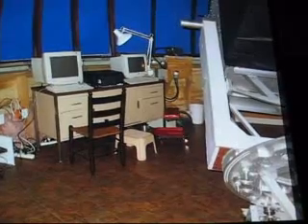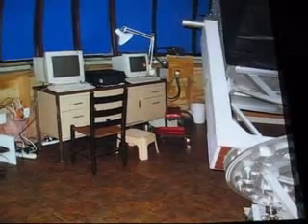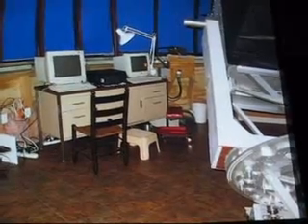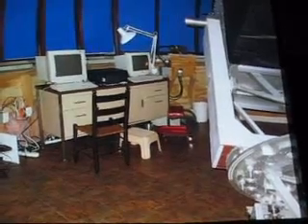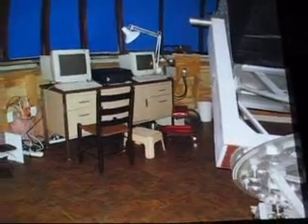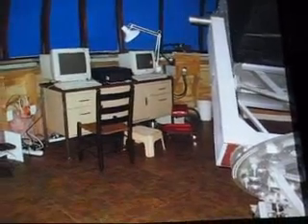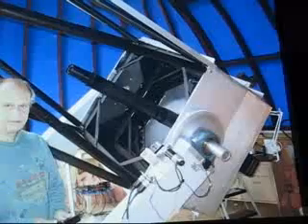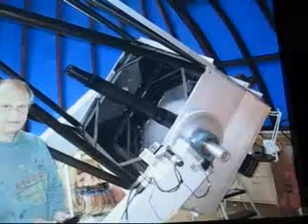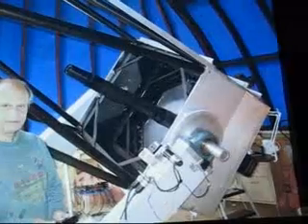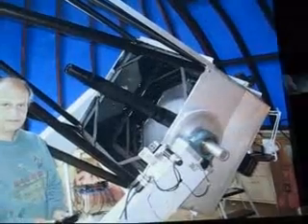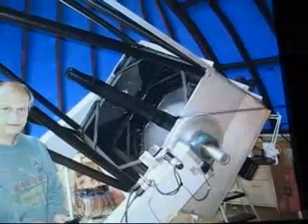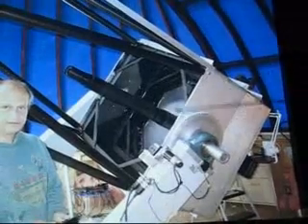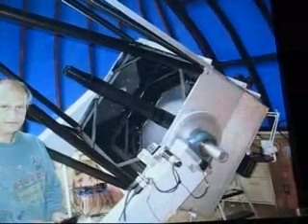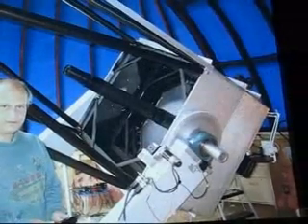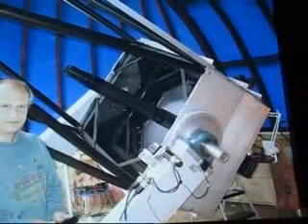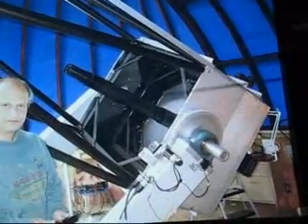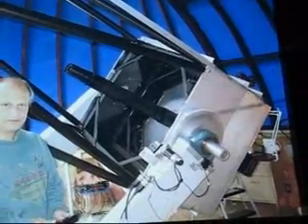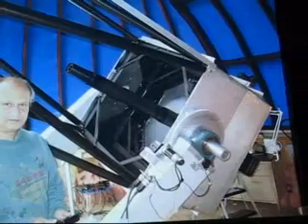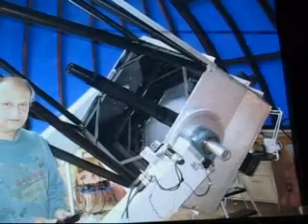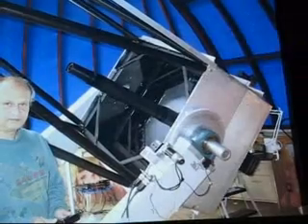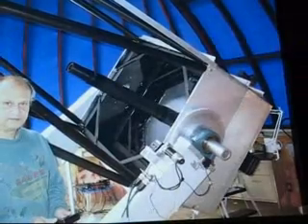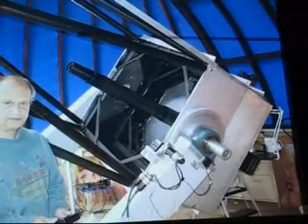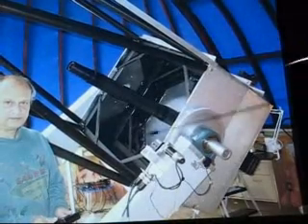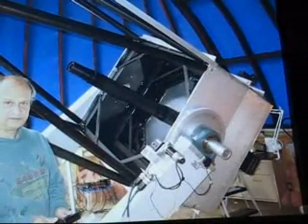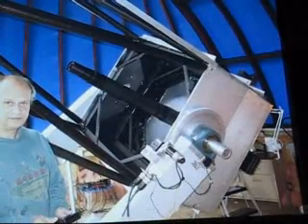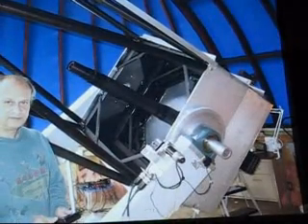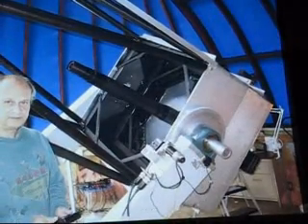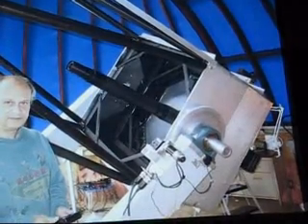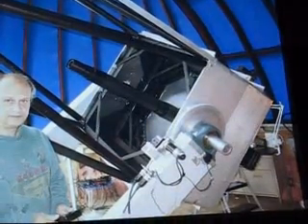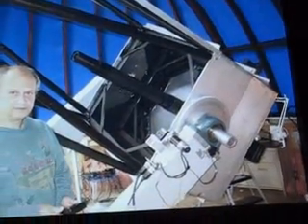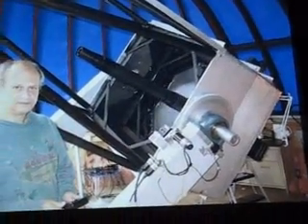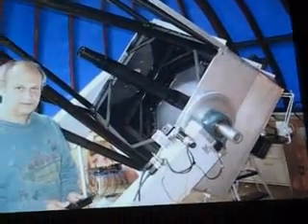Here it is before the cover's put on — looks like a red gun, at least that's what all the neighbors call it.